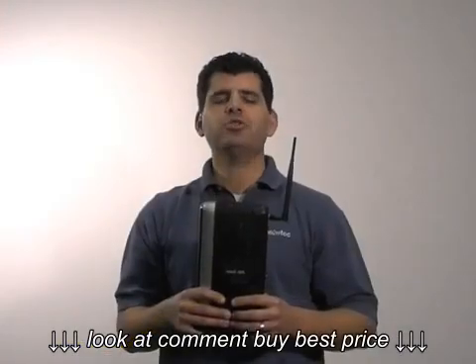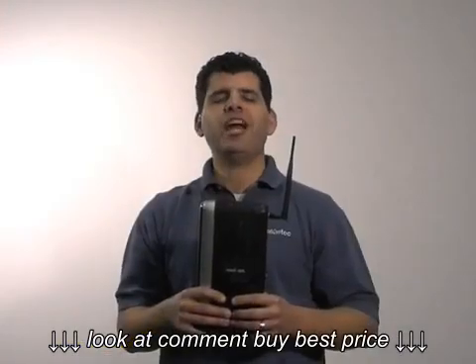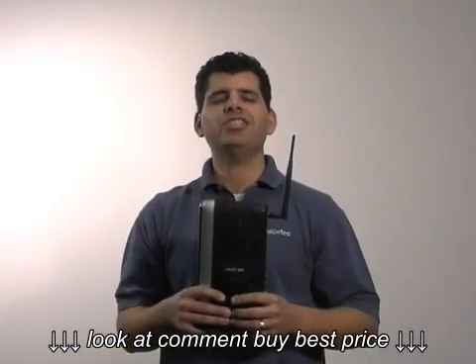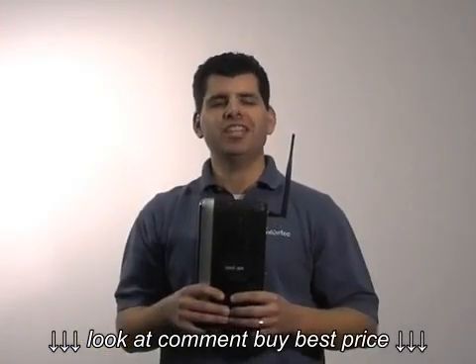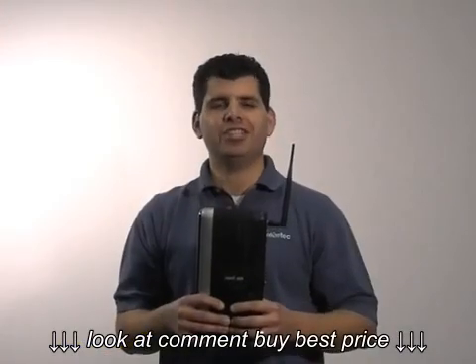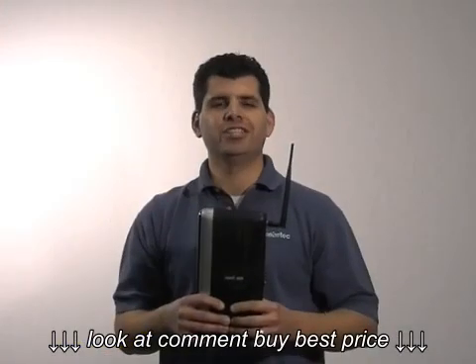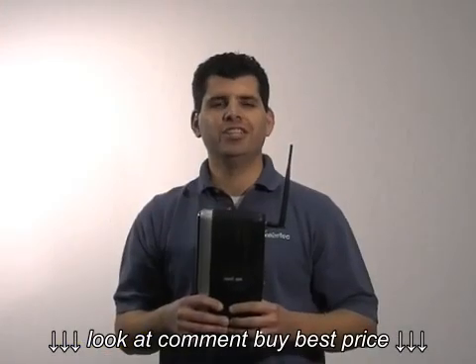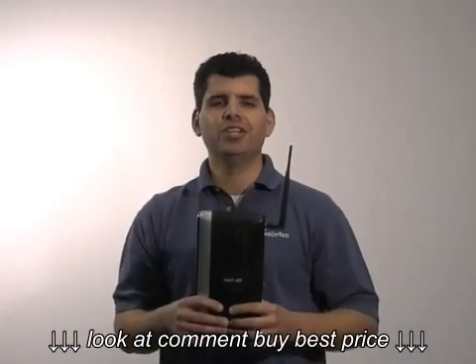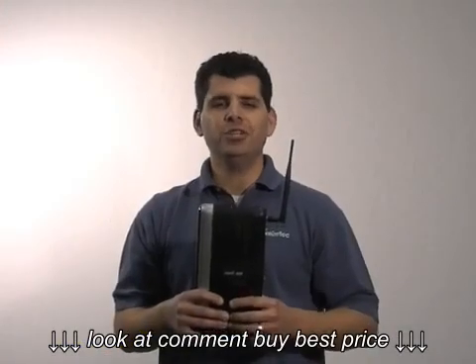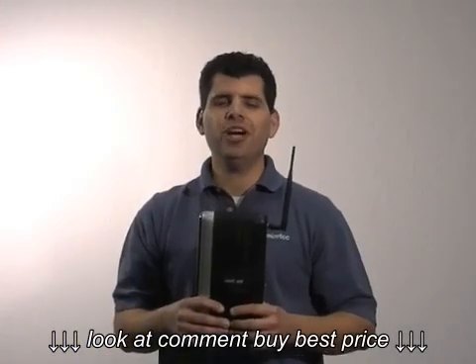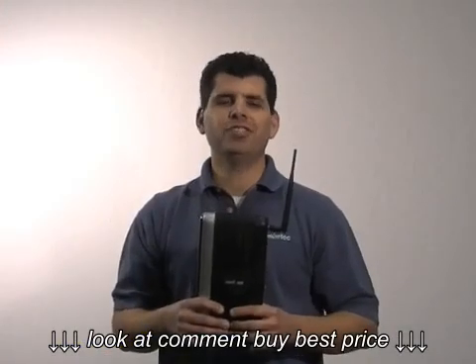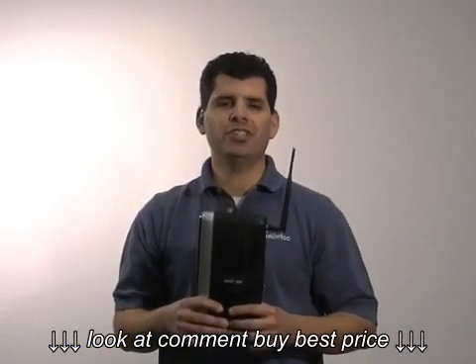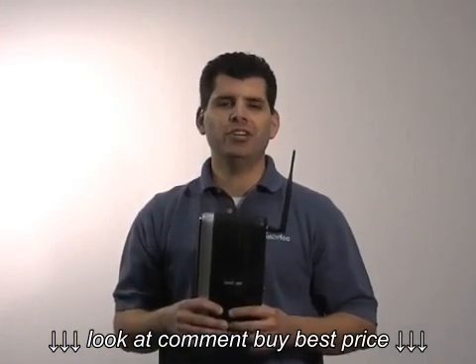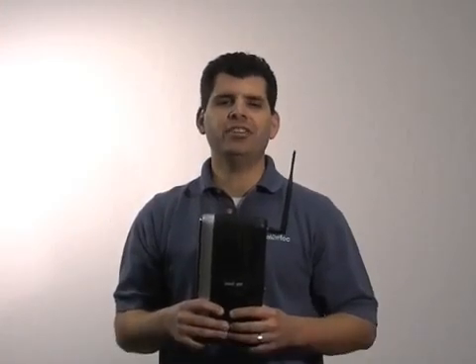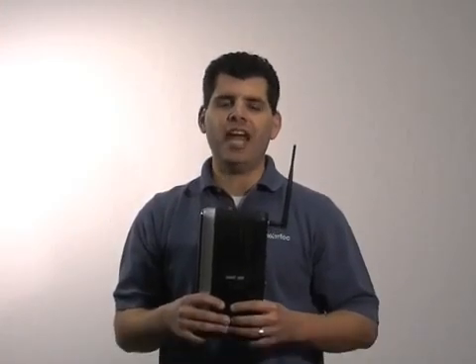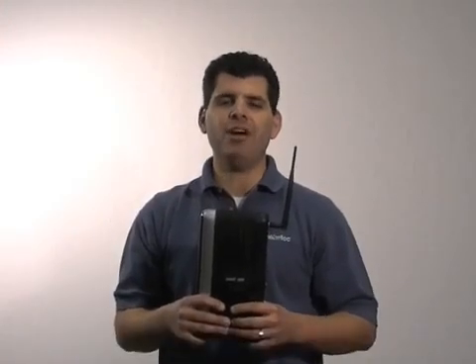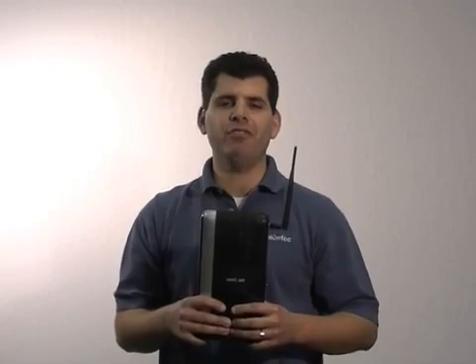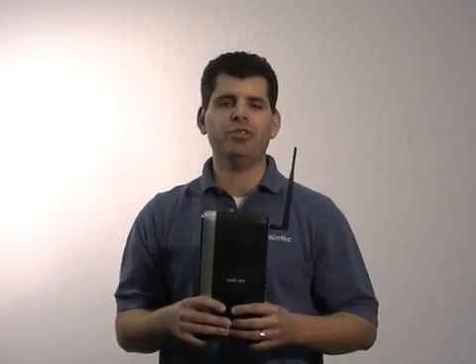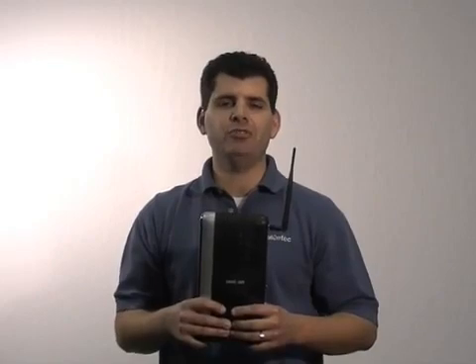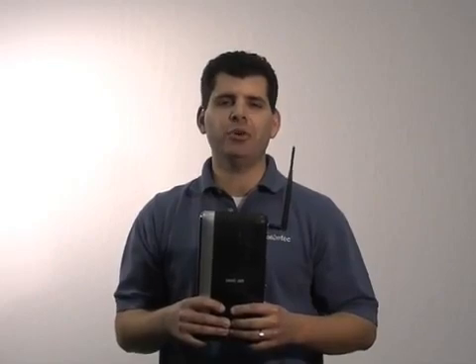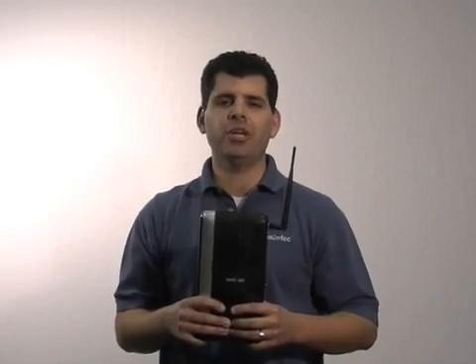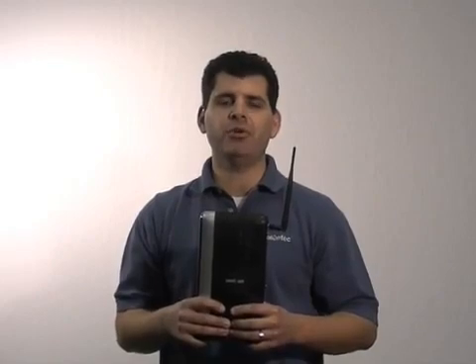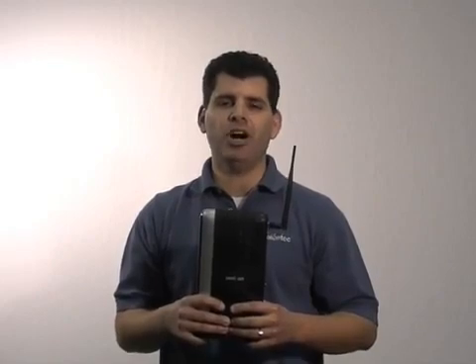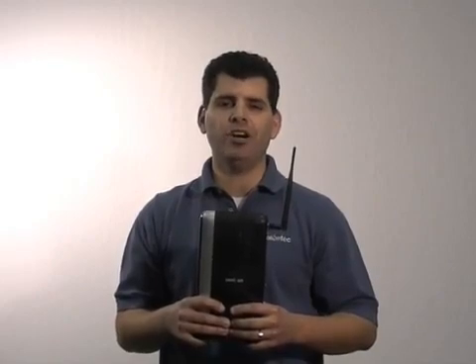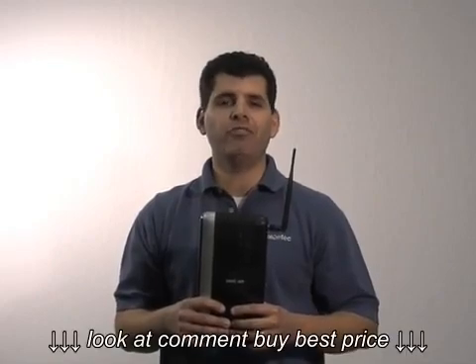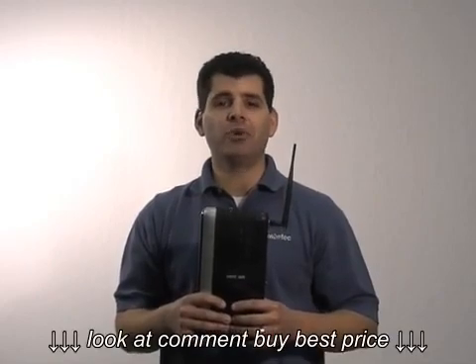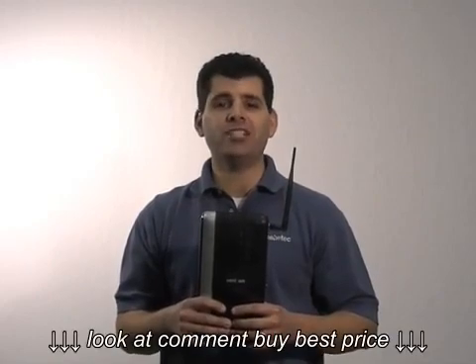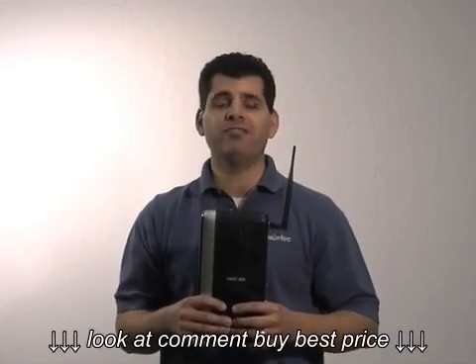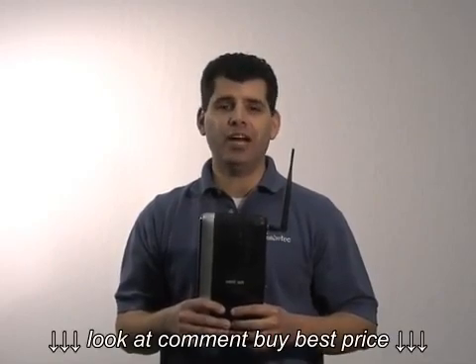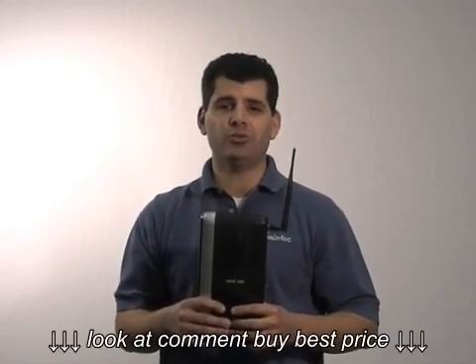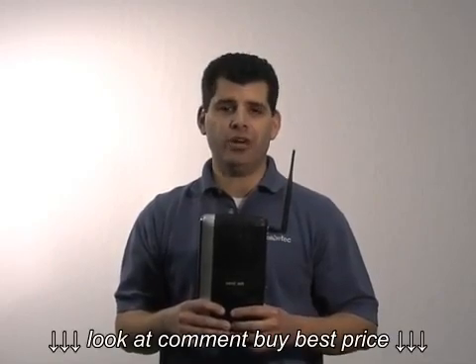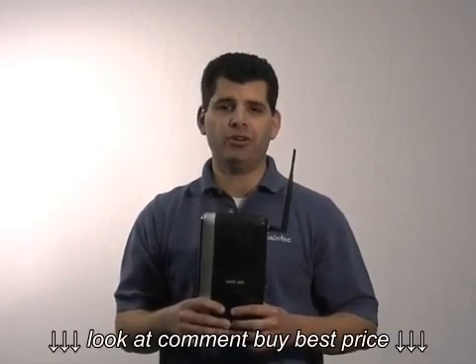Congratulations! You have installed the MI424WR Verizon Fios Router.